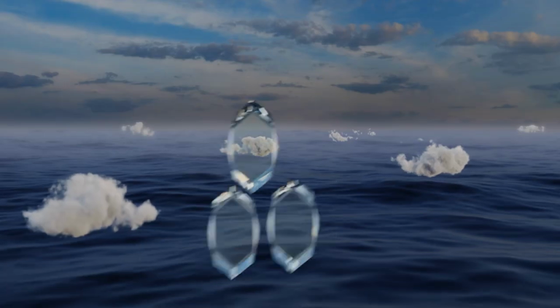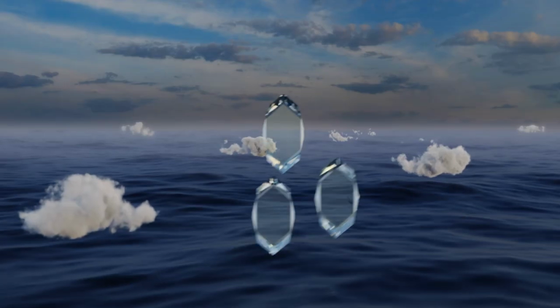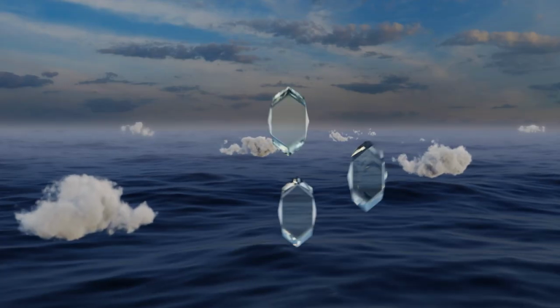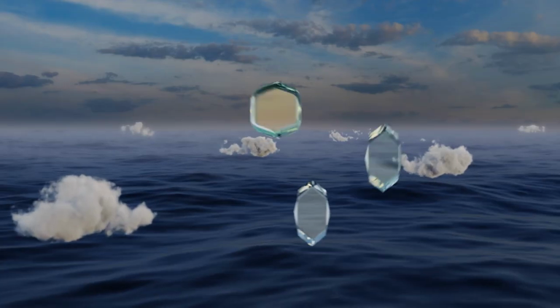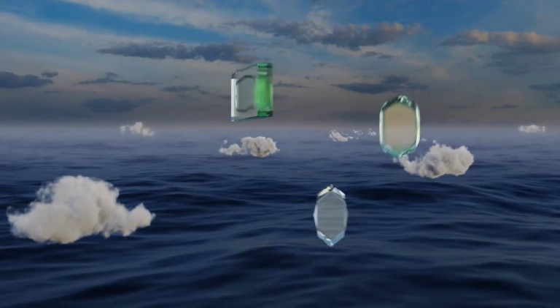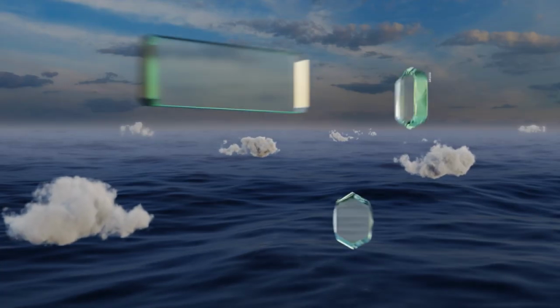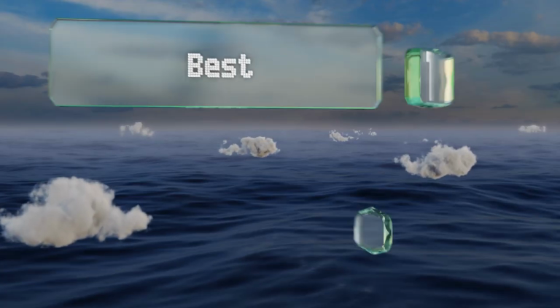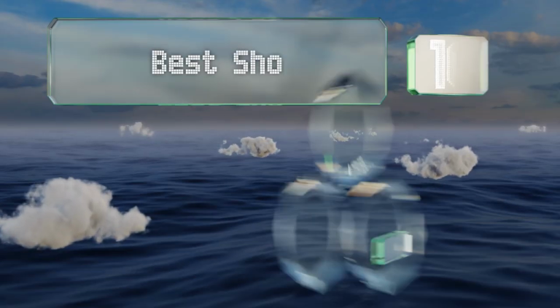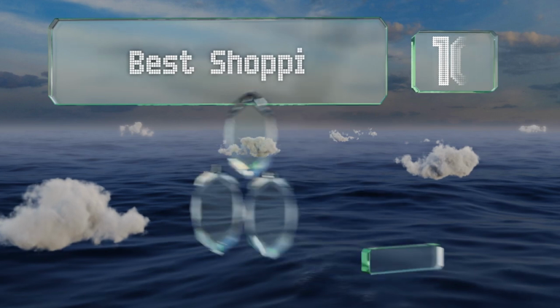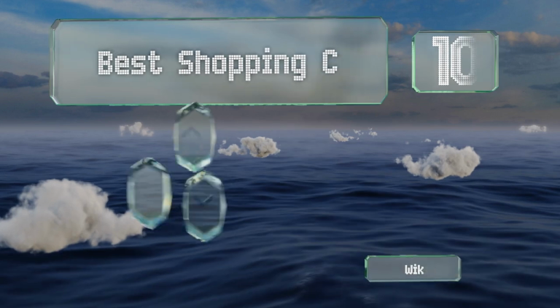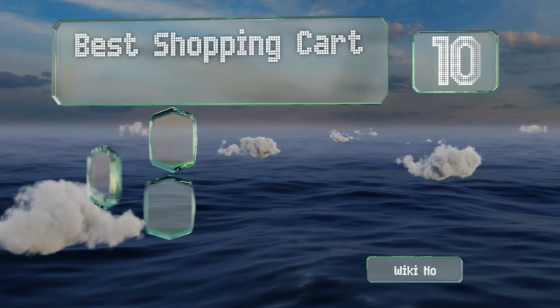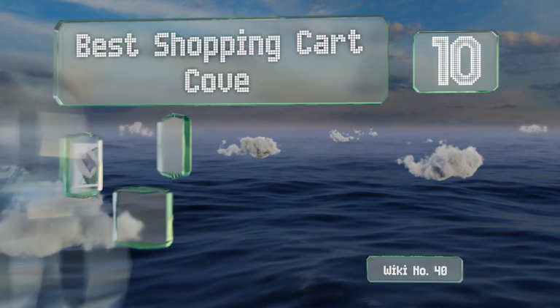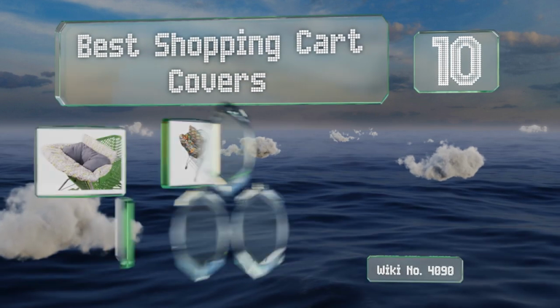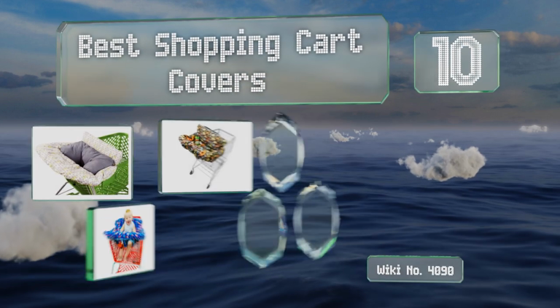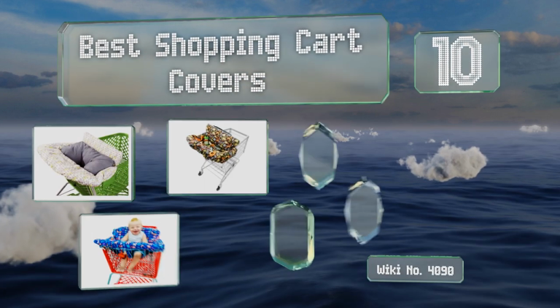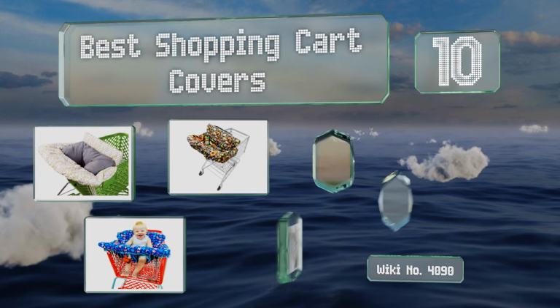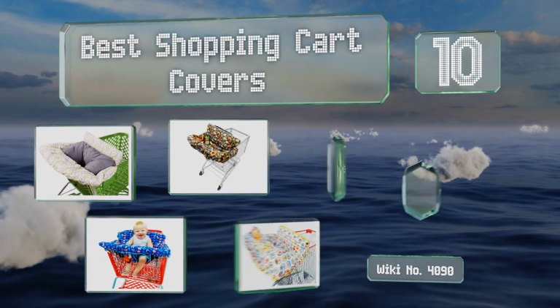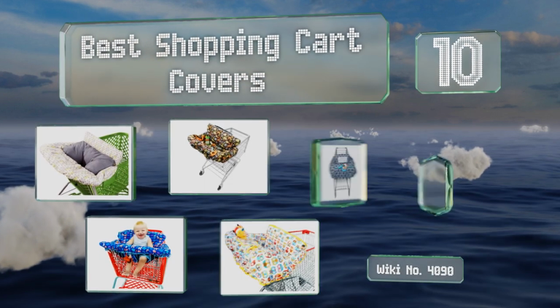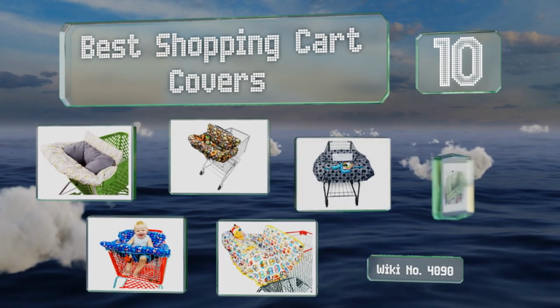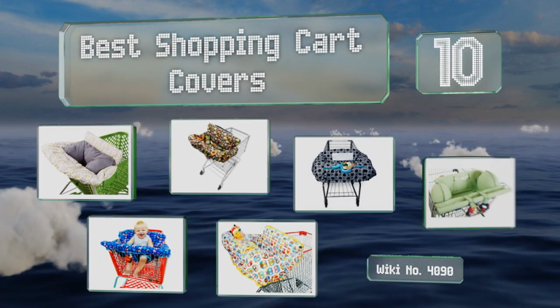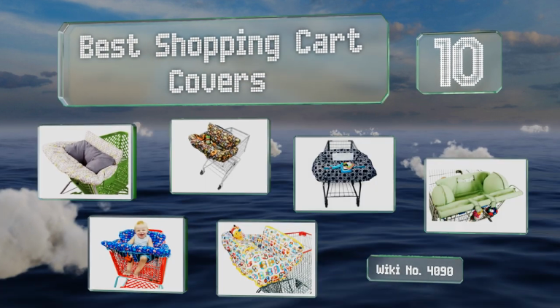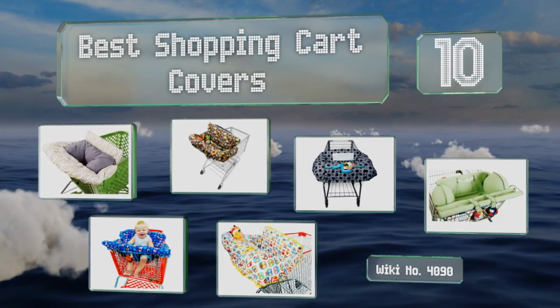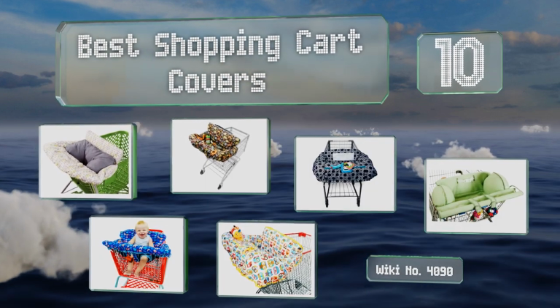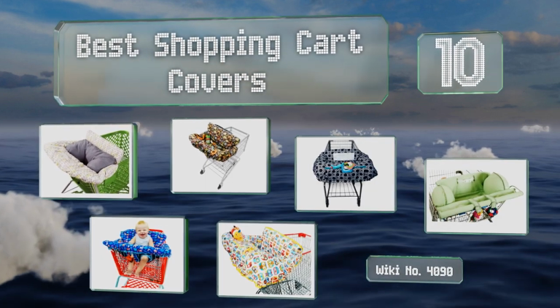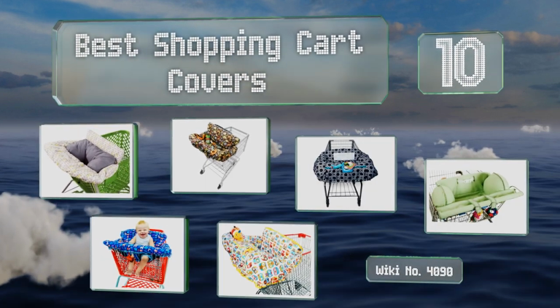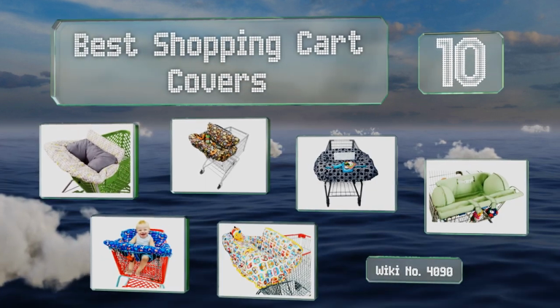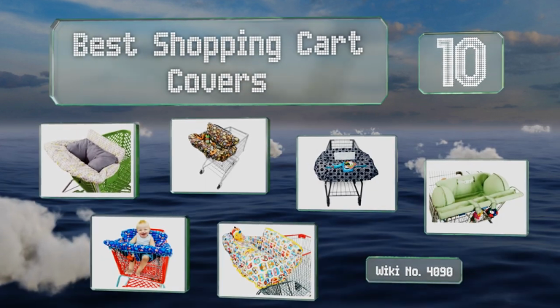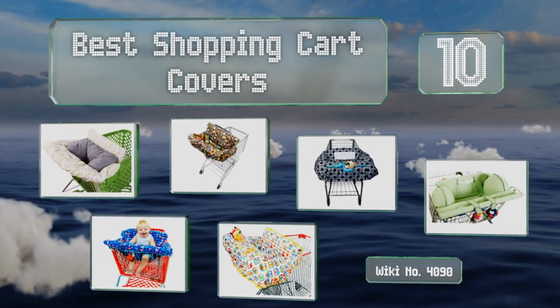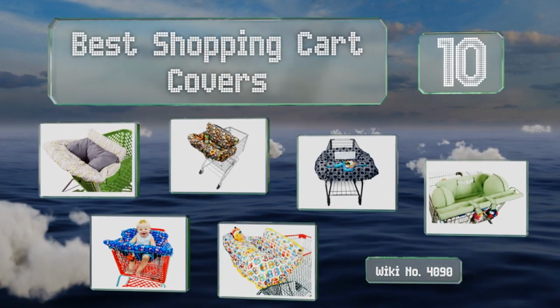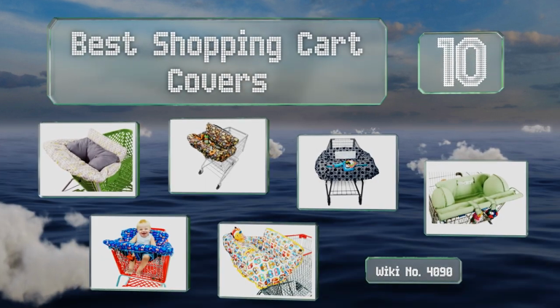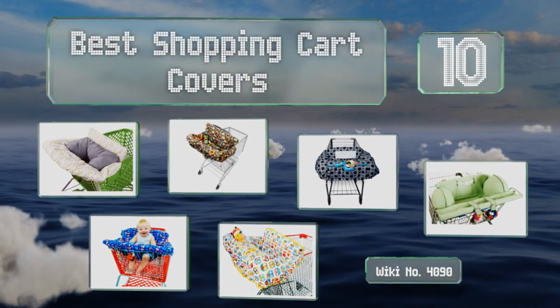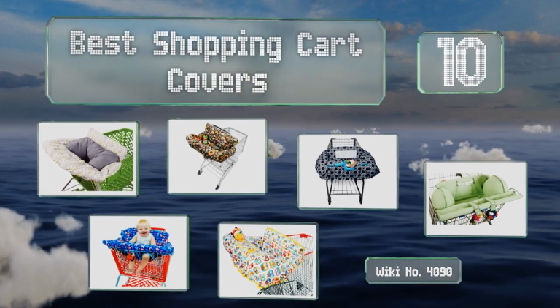EasyVid presents the 10 best shopping cart covers. Let's get started with the list.